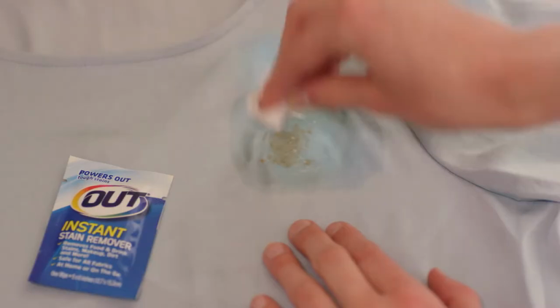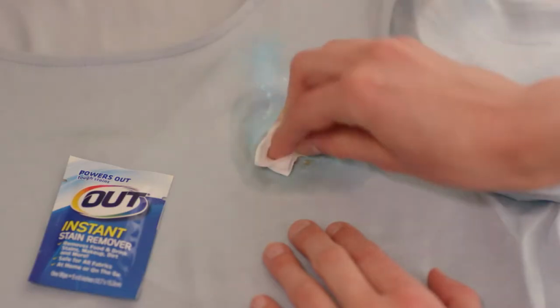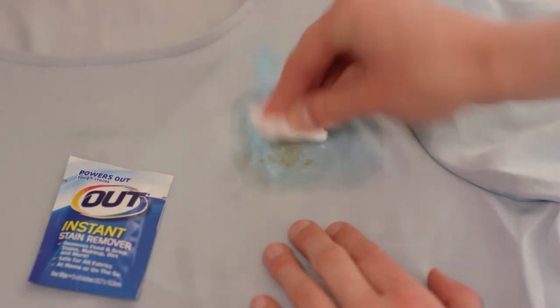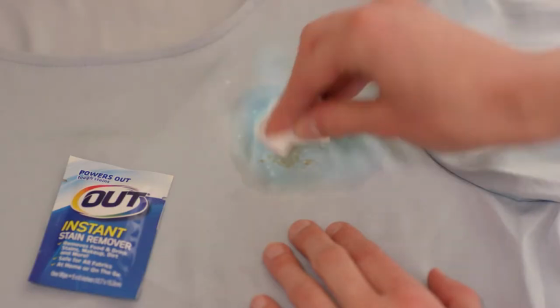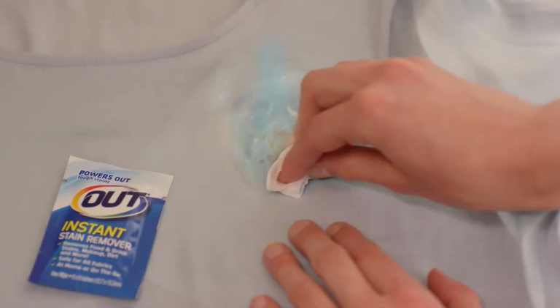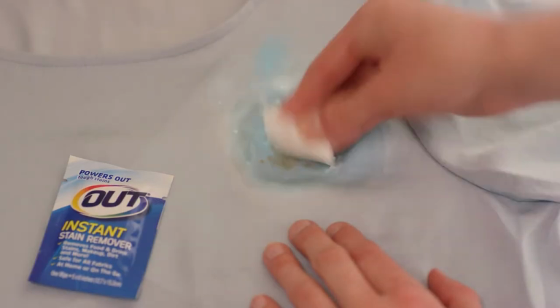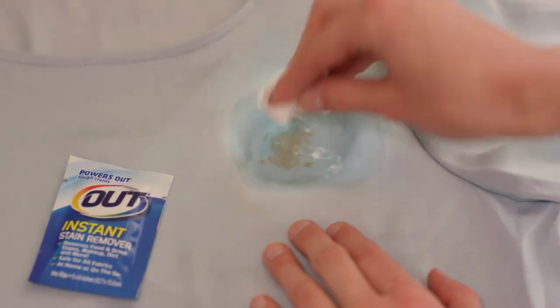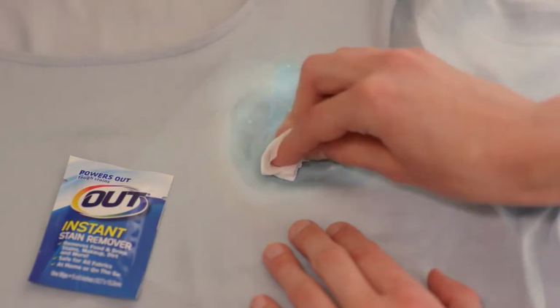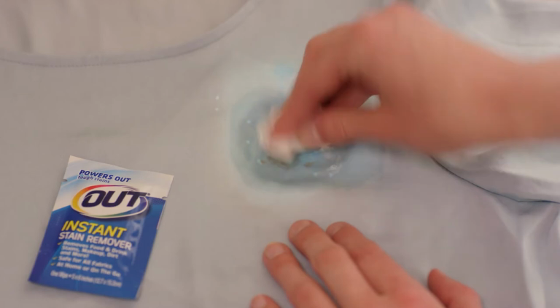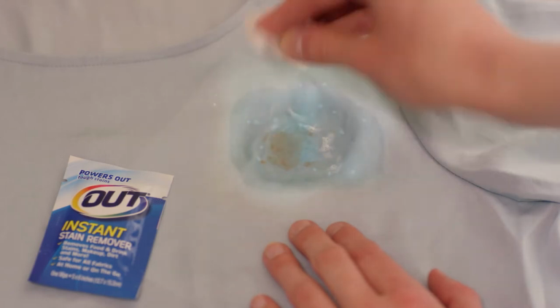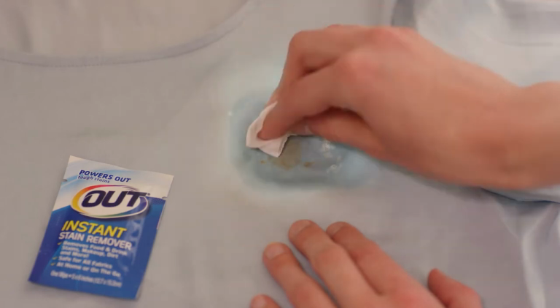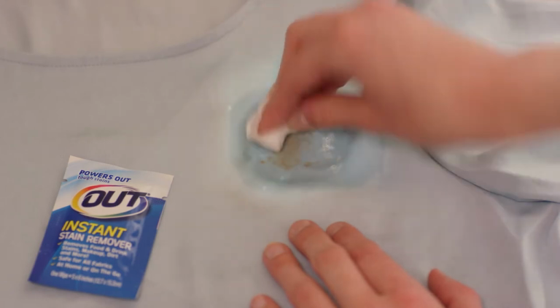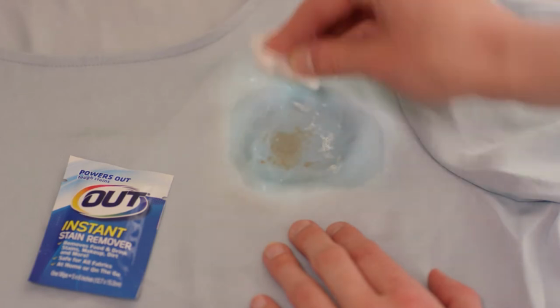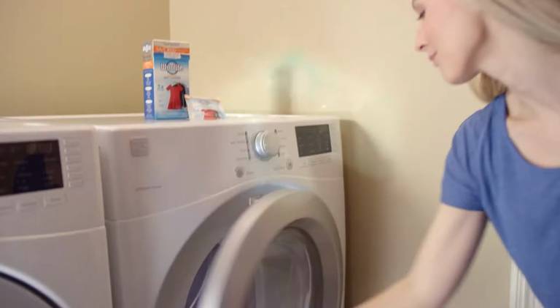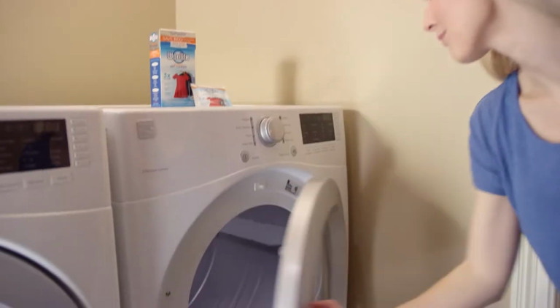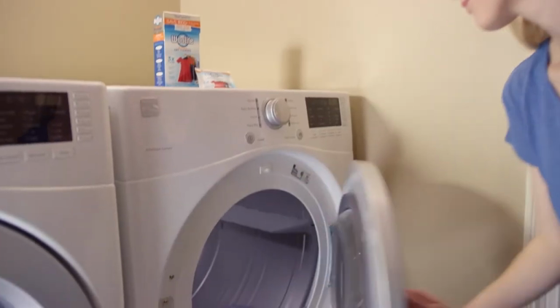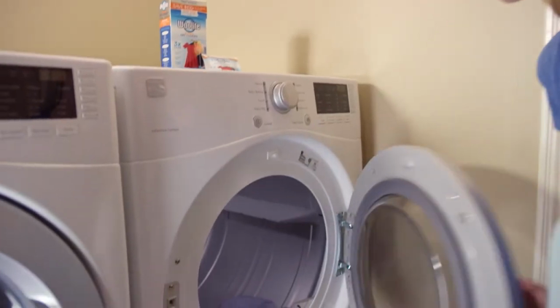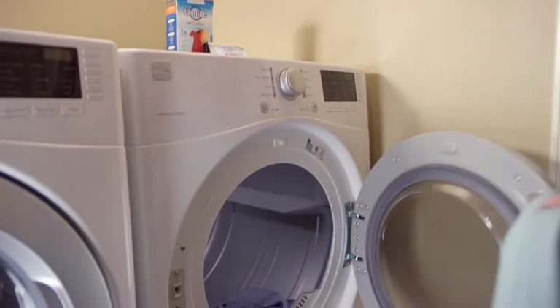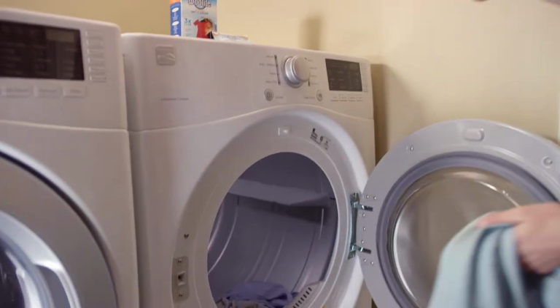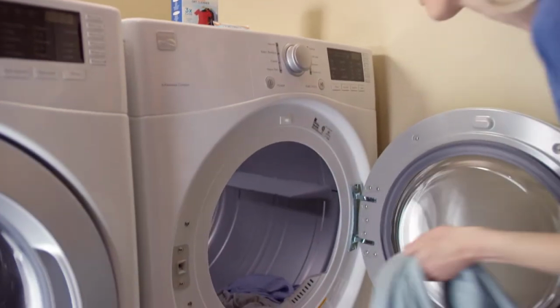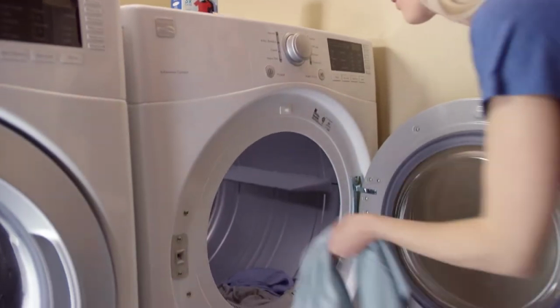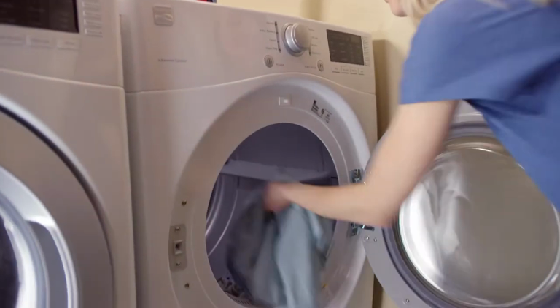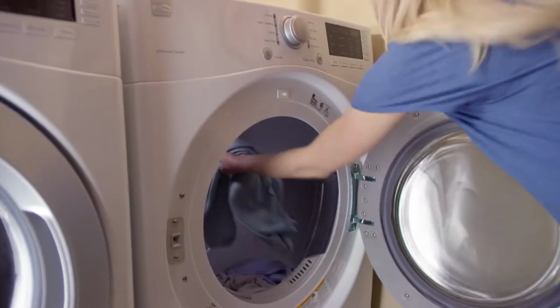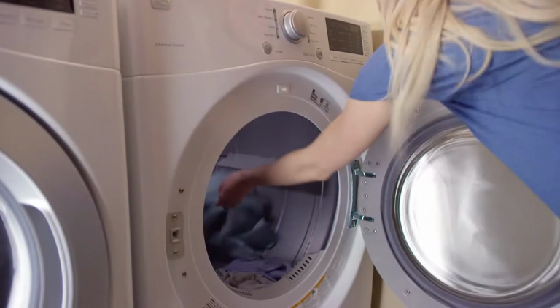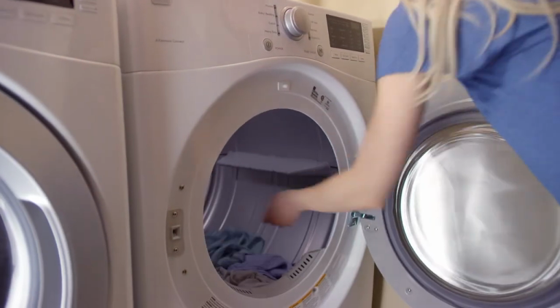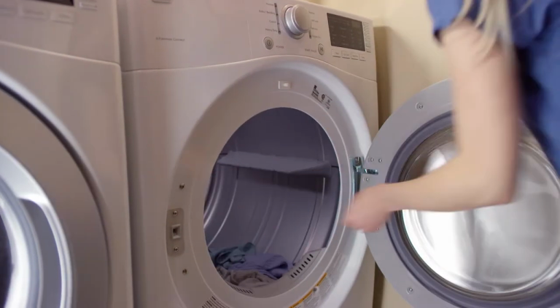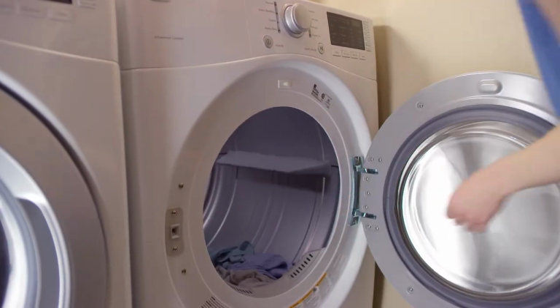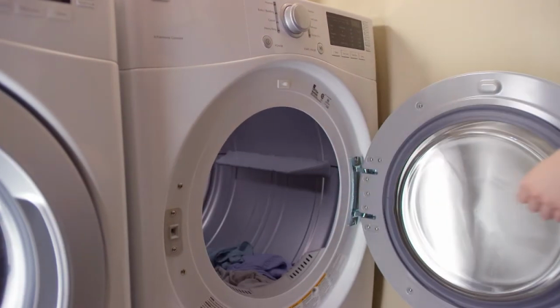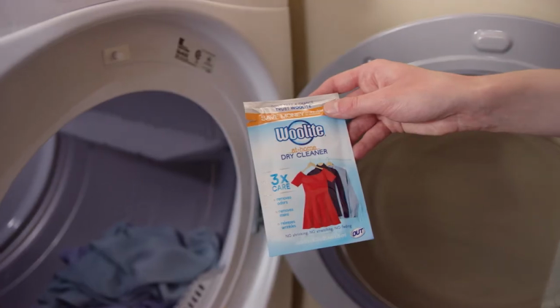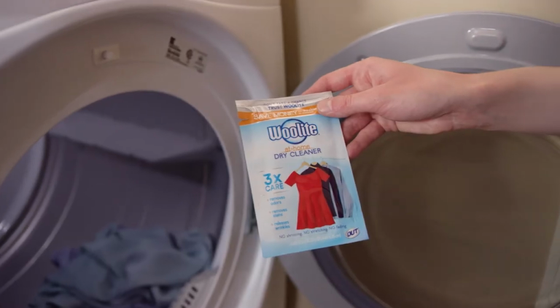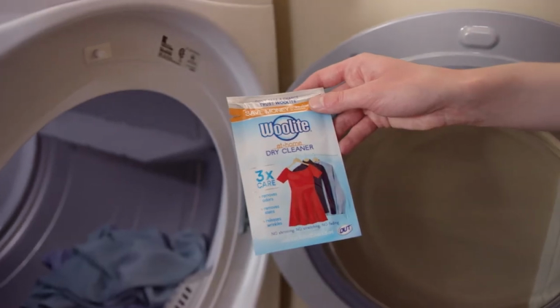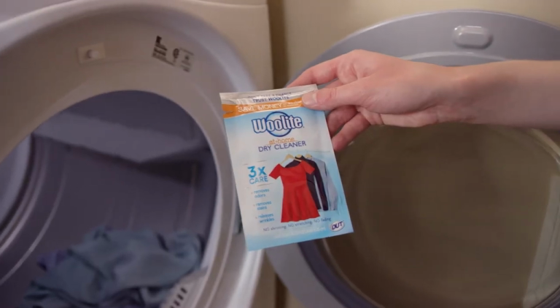Simply hit that stain with our new stain-fighting wipe and toss your shirt in the dryer with a Woolite cleaning cloth.